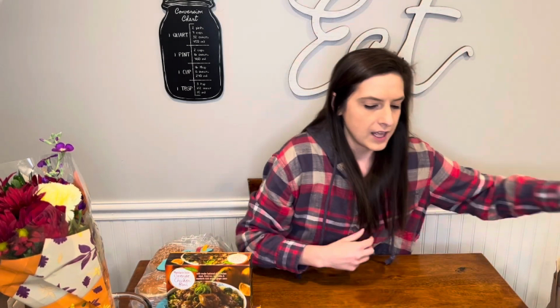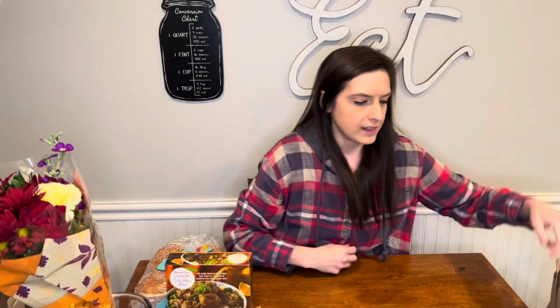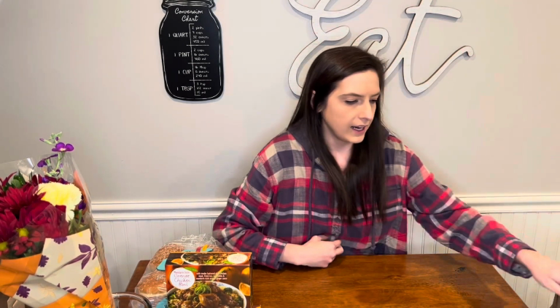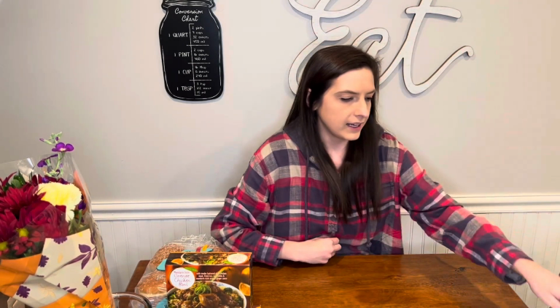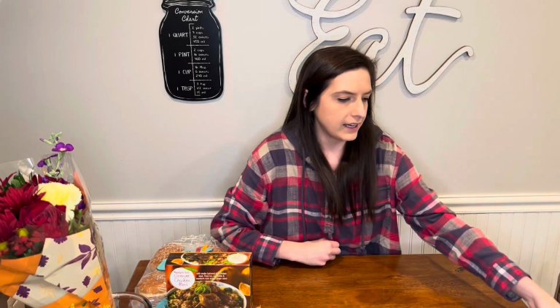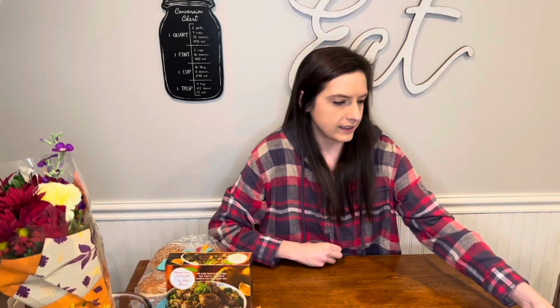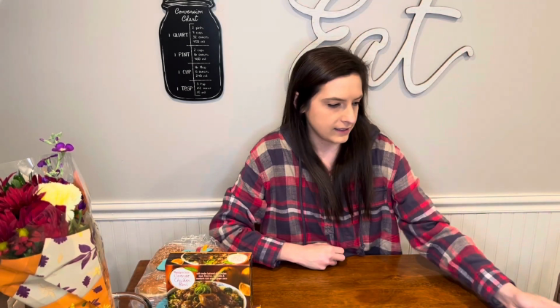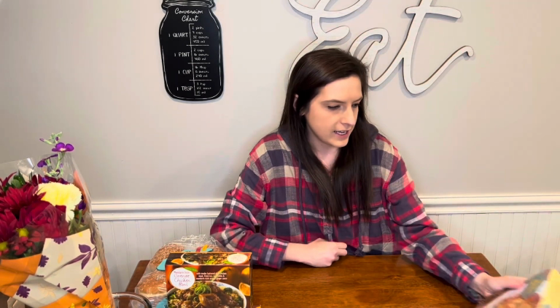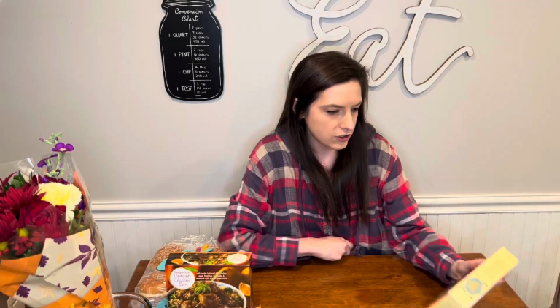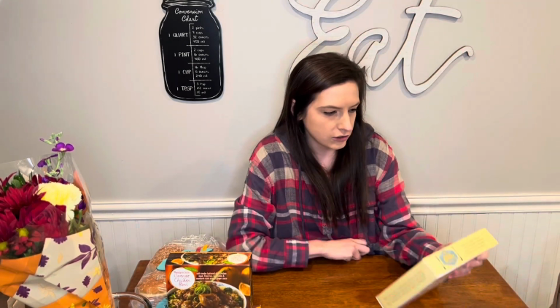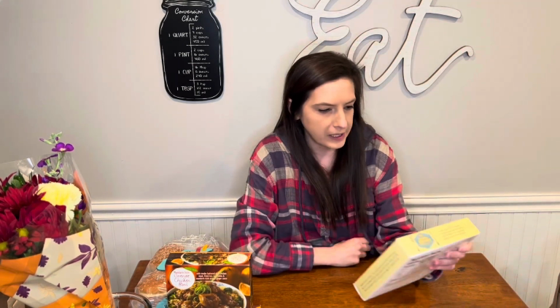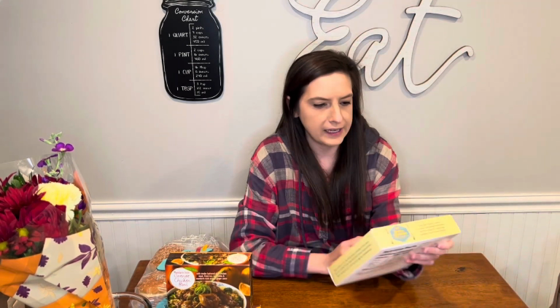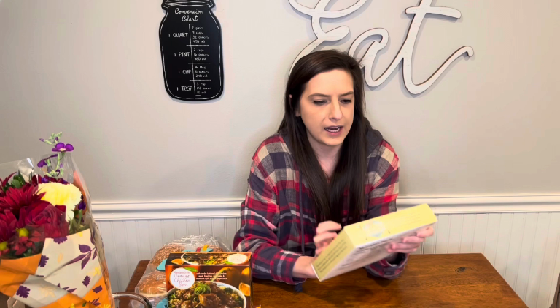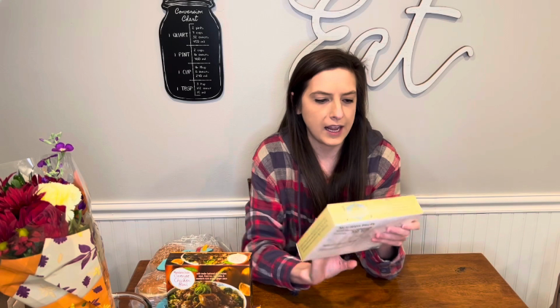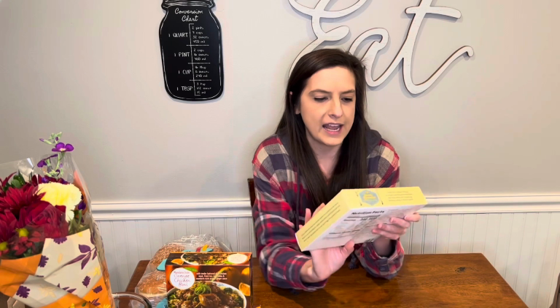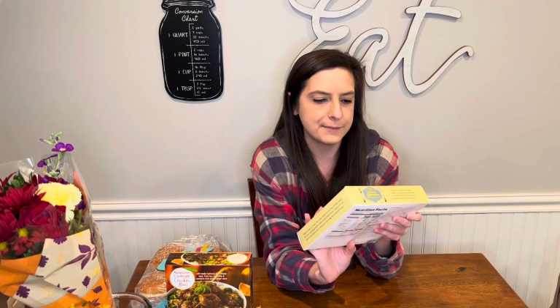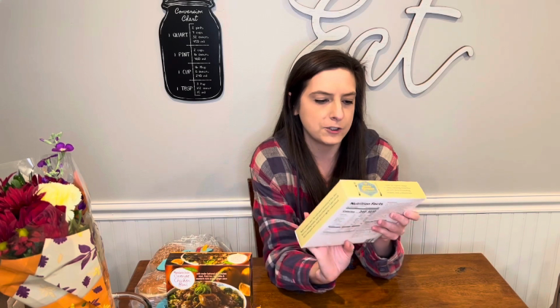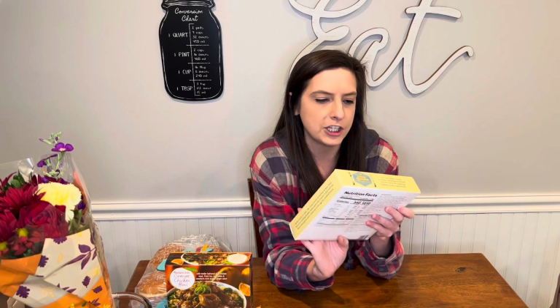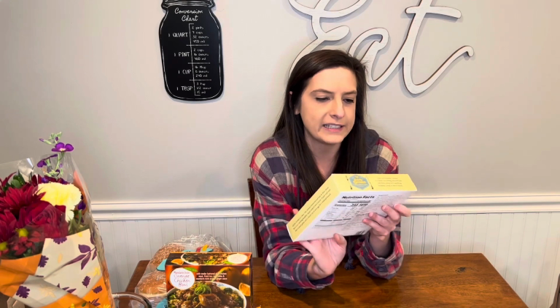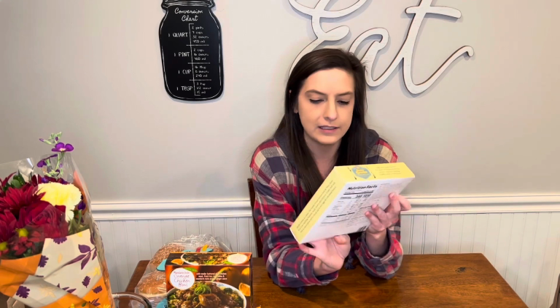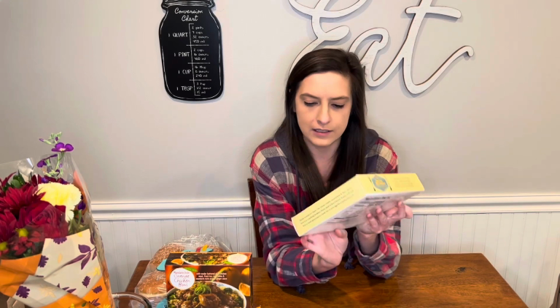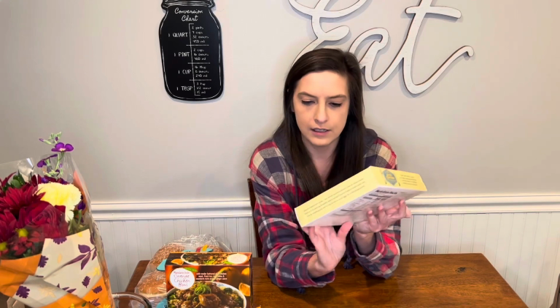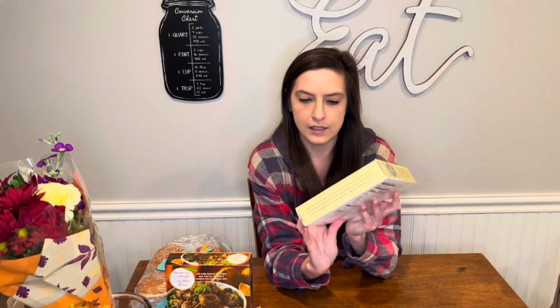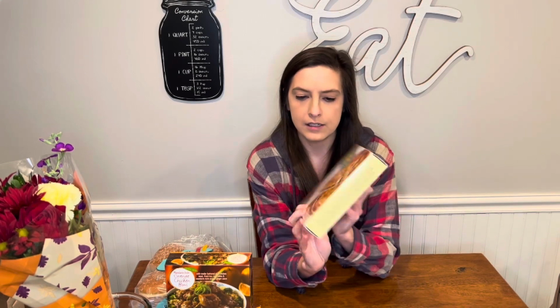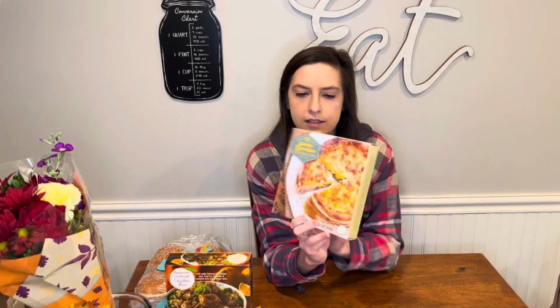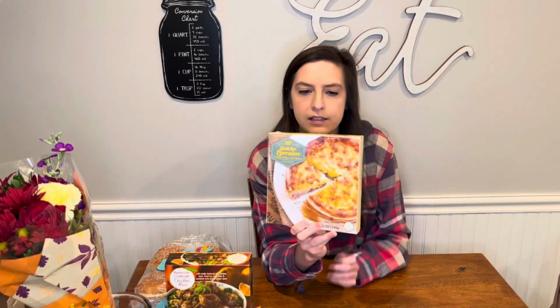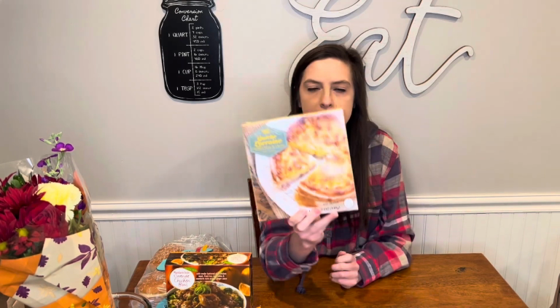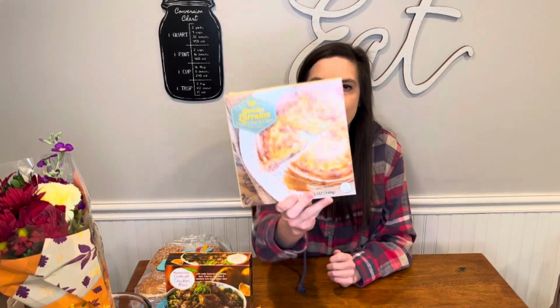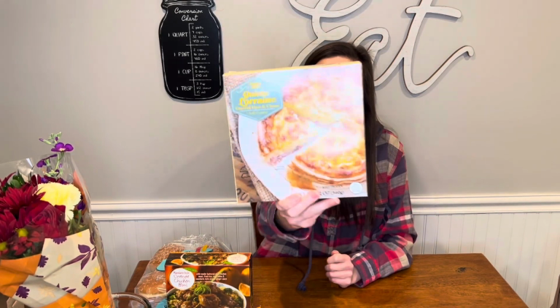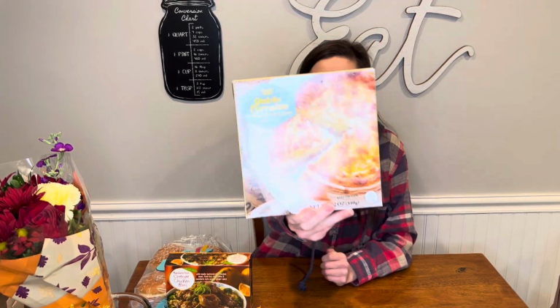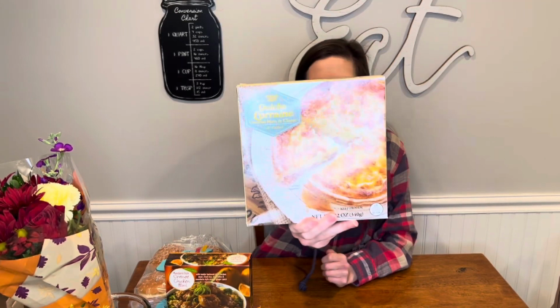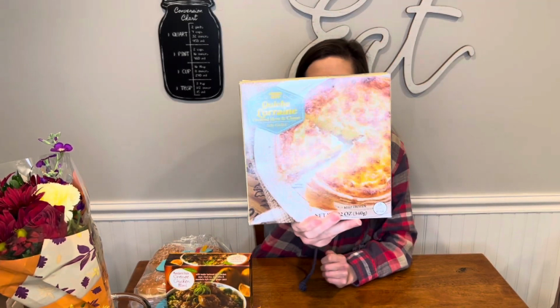Then I got this quiche Lorraine ham and cheese. This looks pretty good.